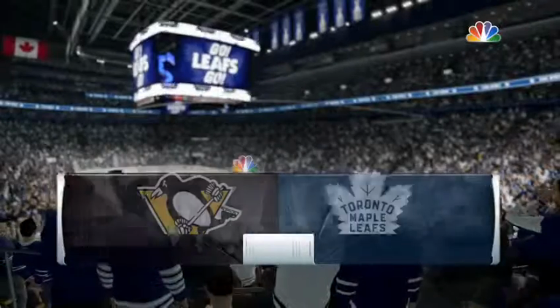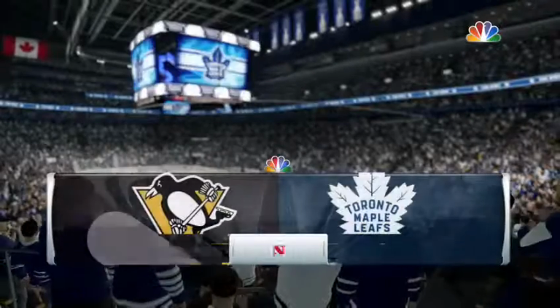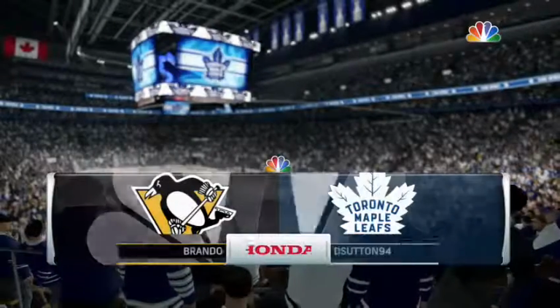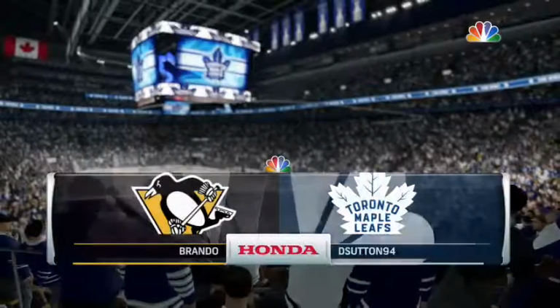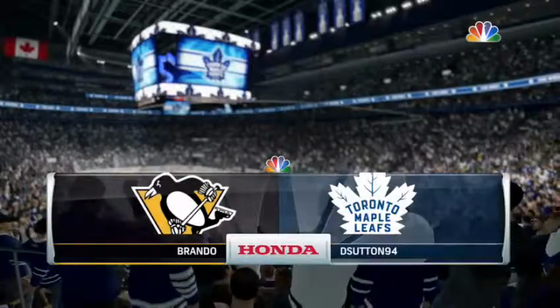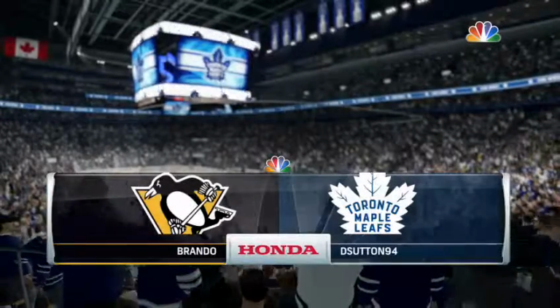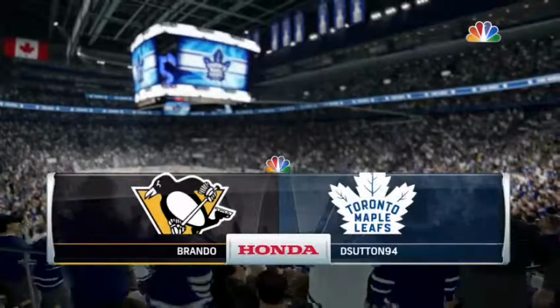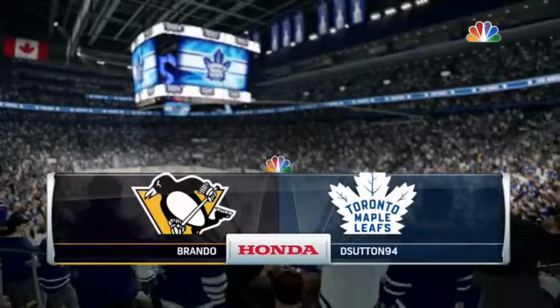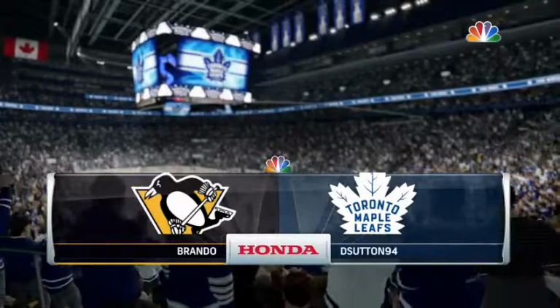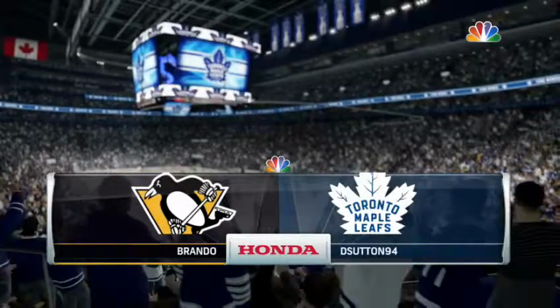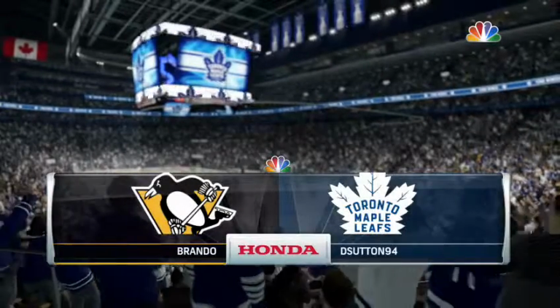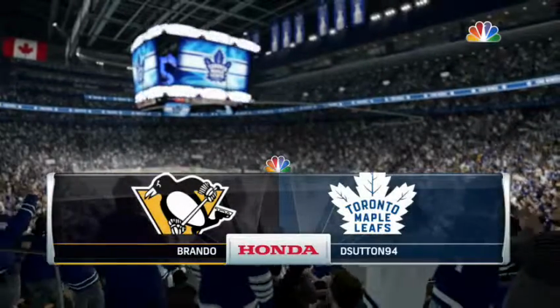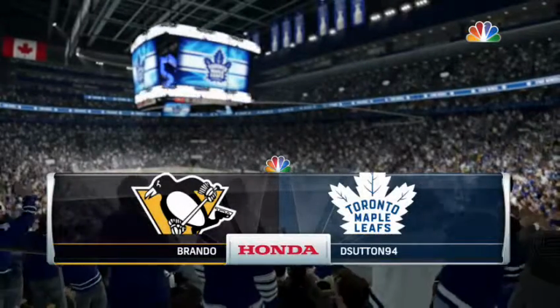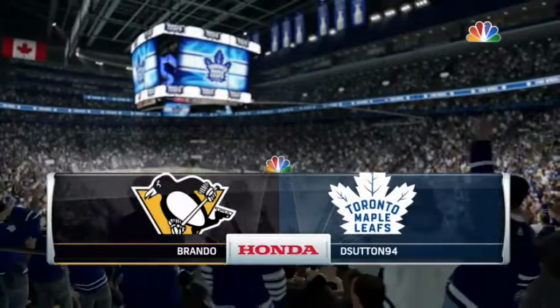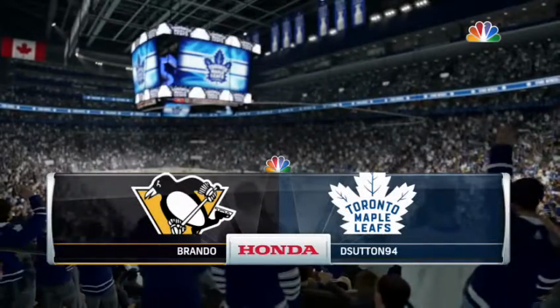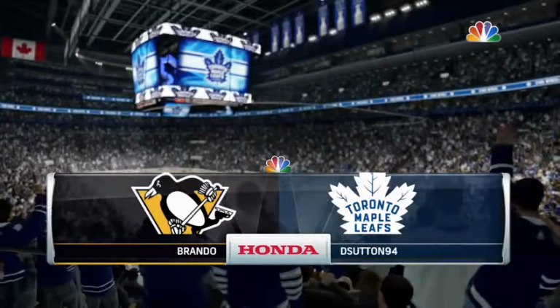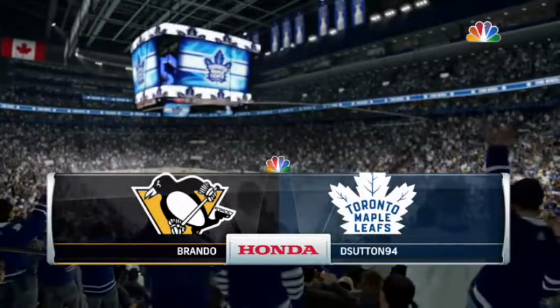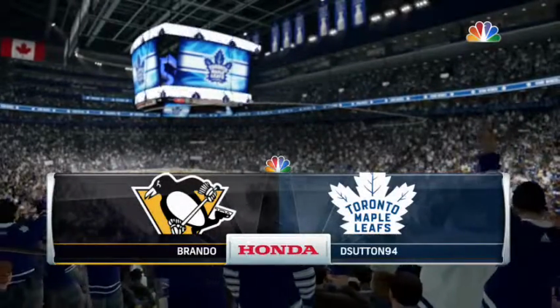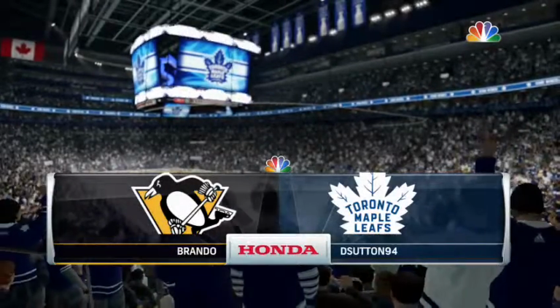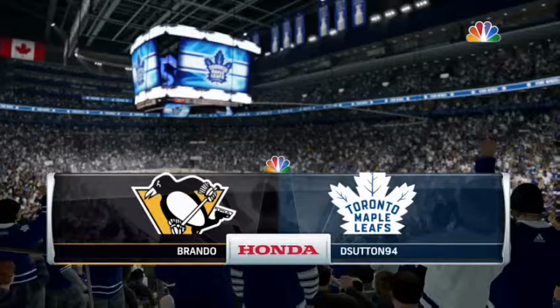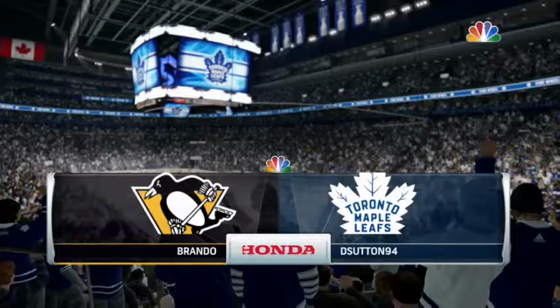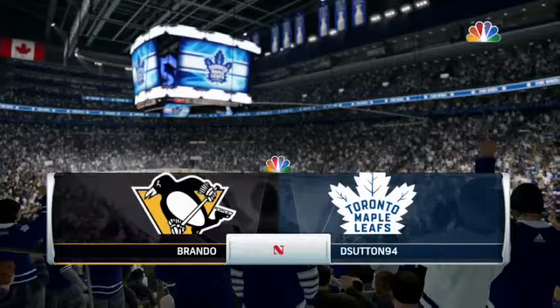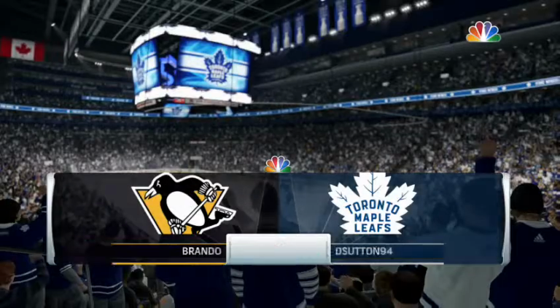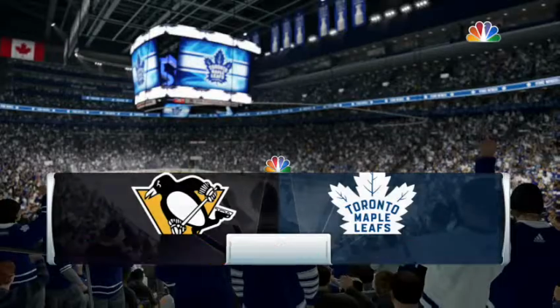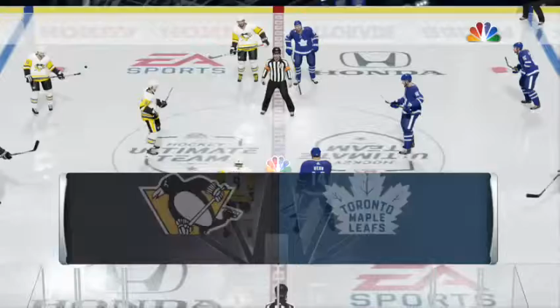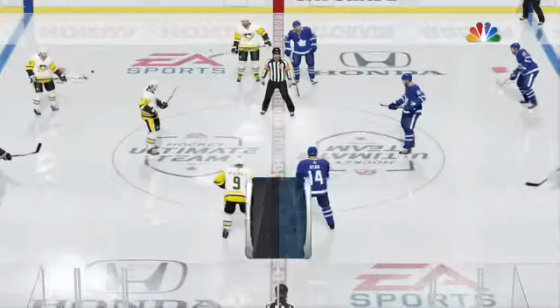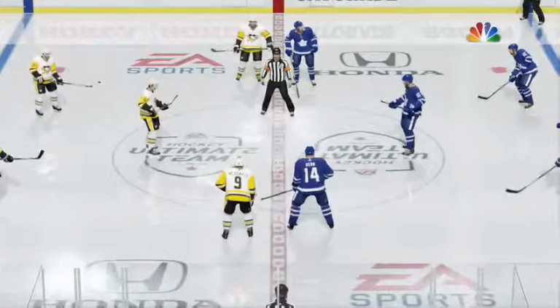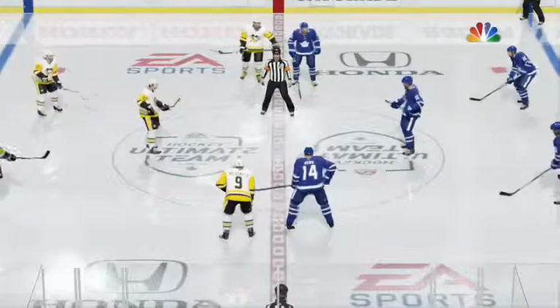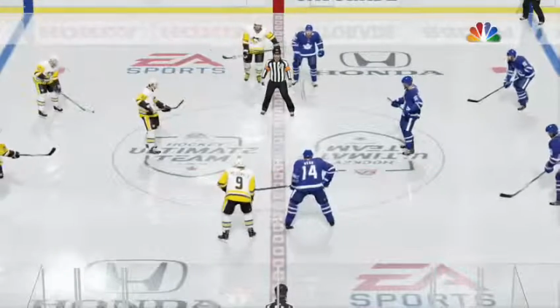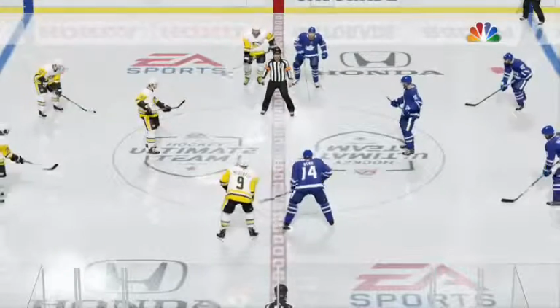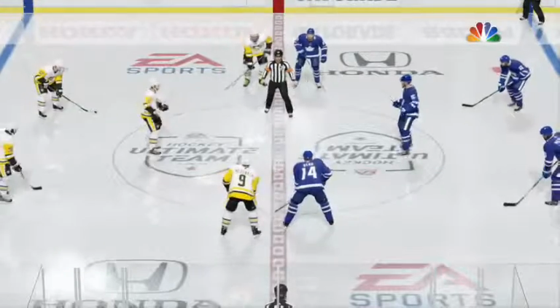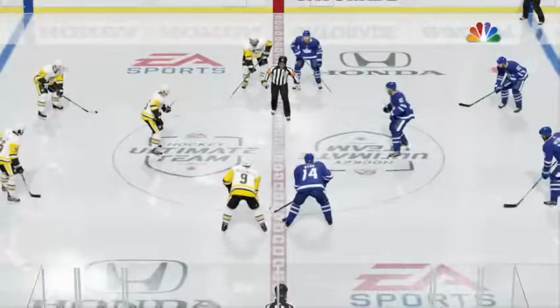Hi everybody. Tonight we bring you a matchup between two great teams.